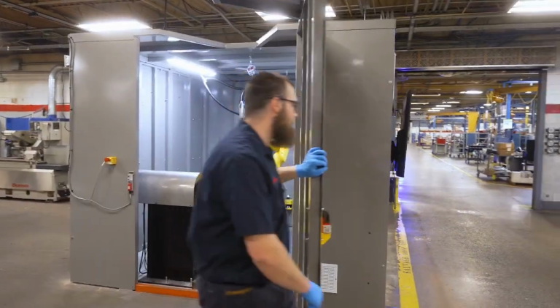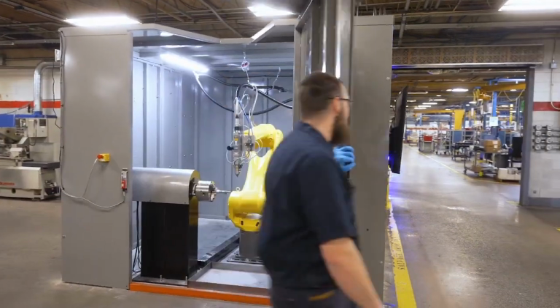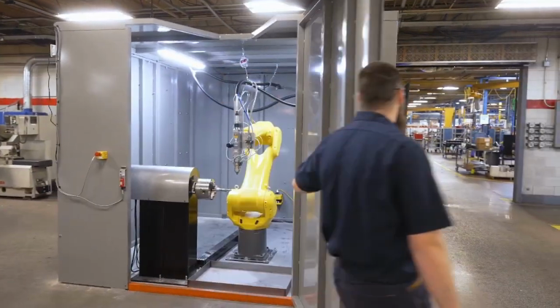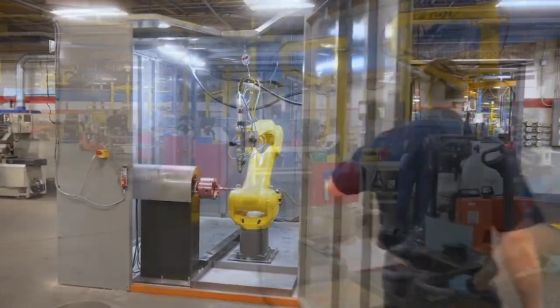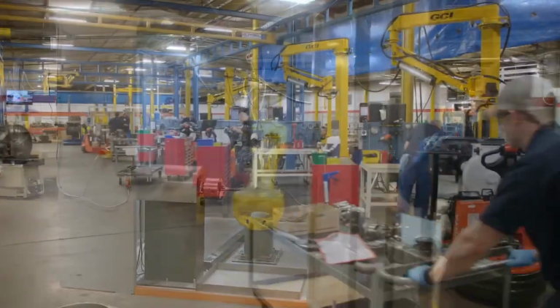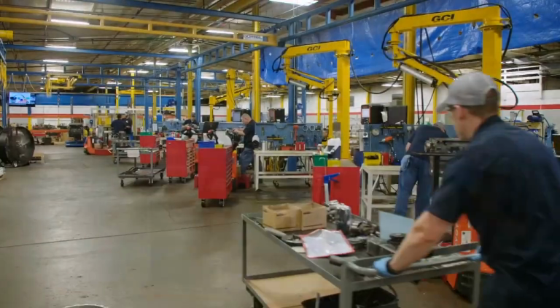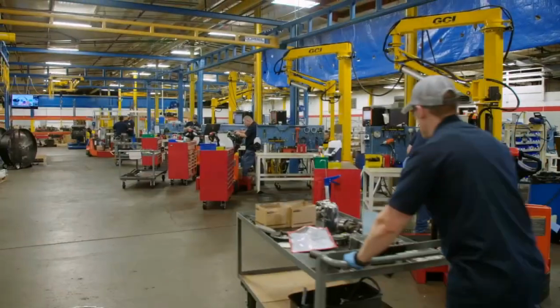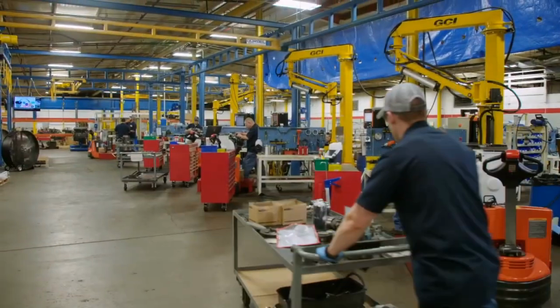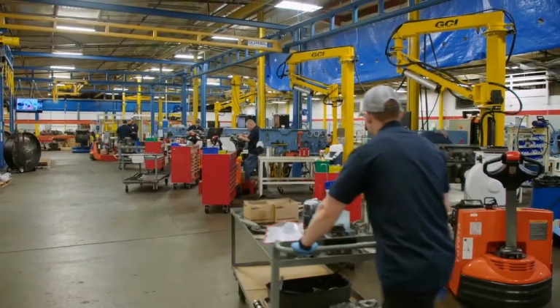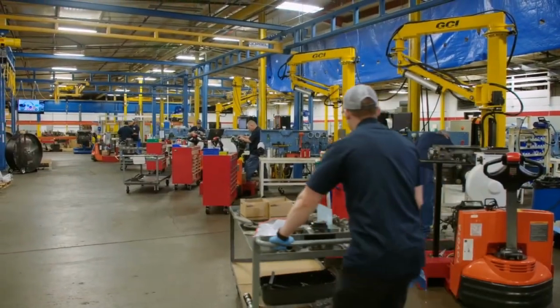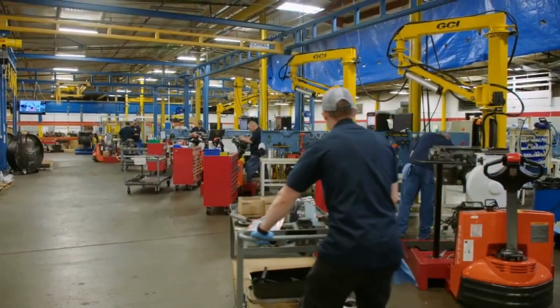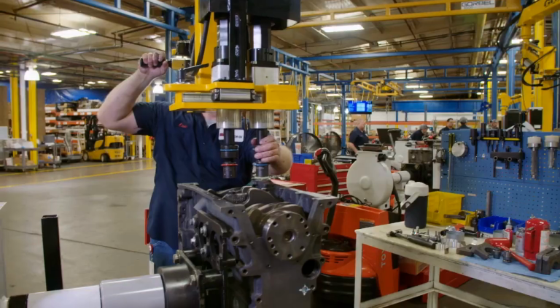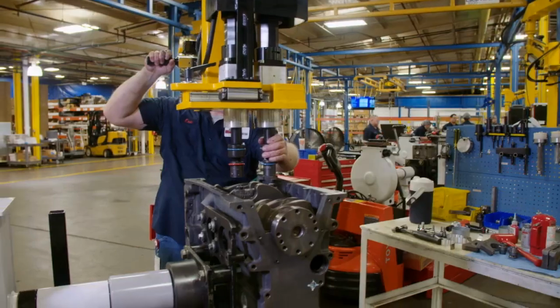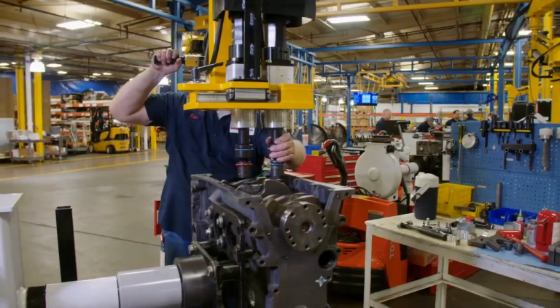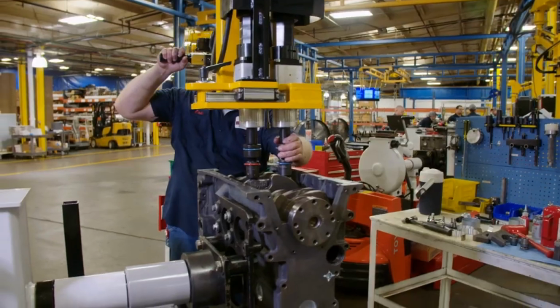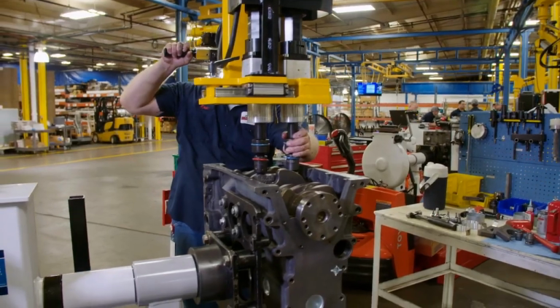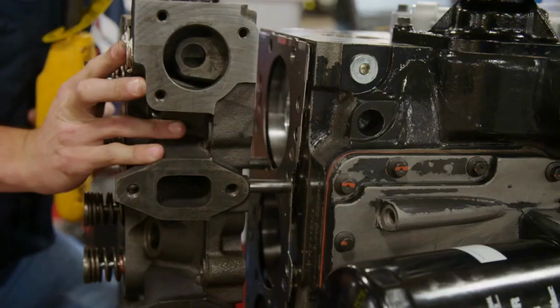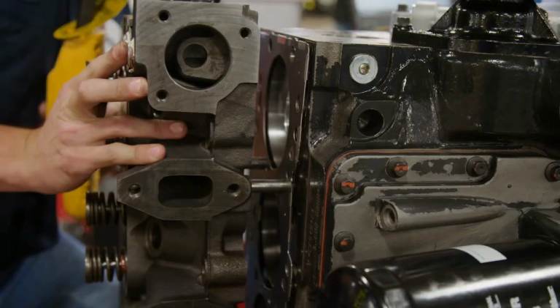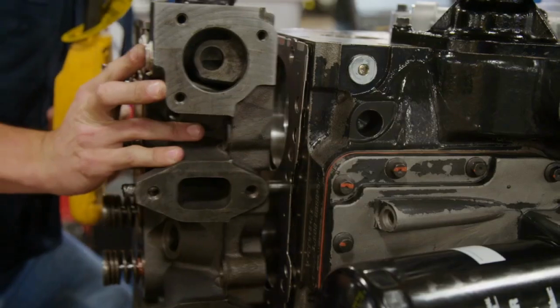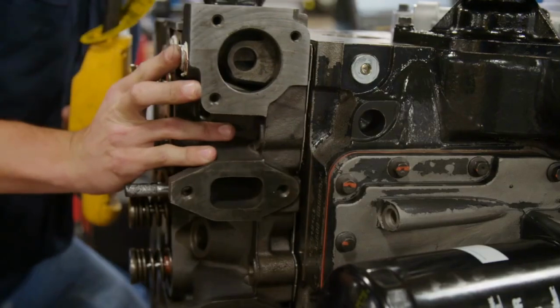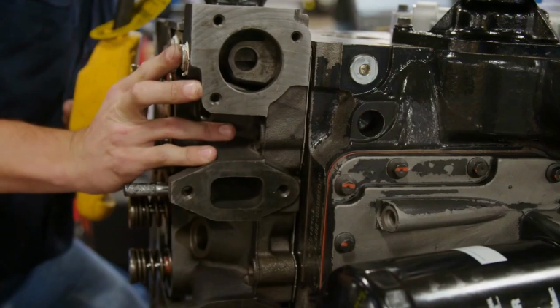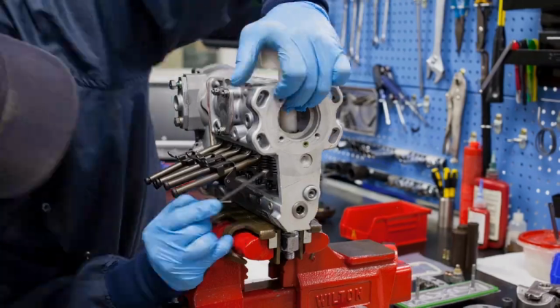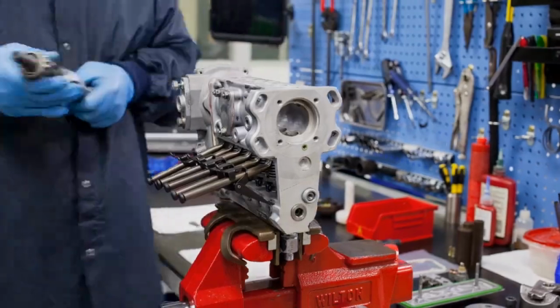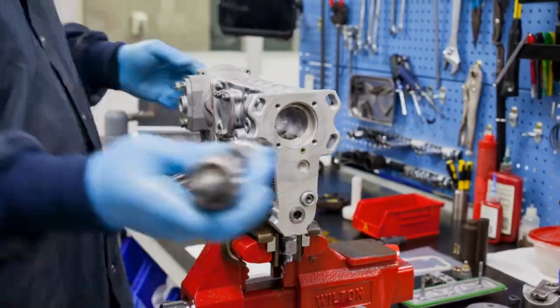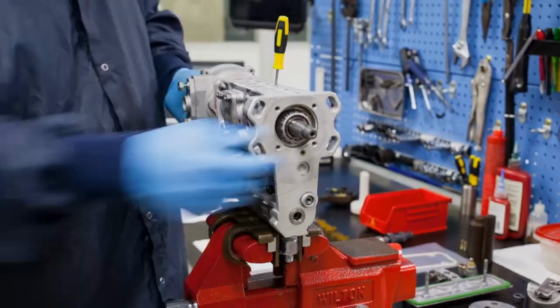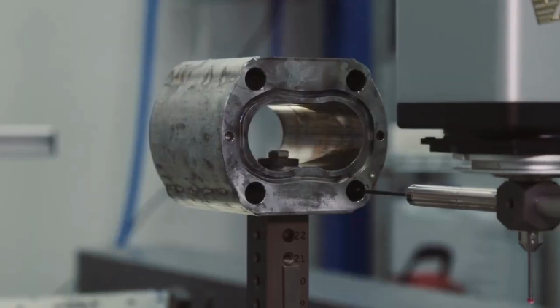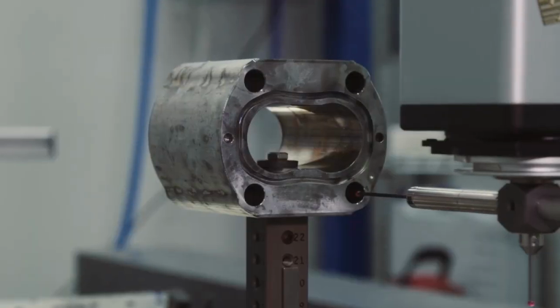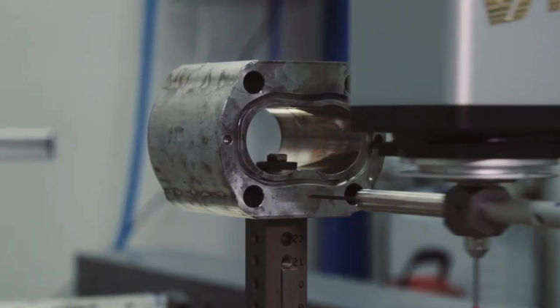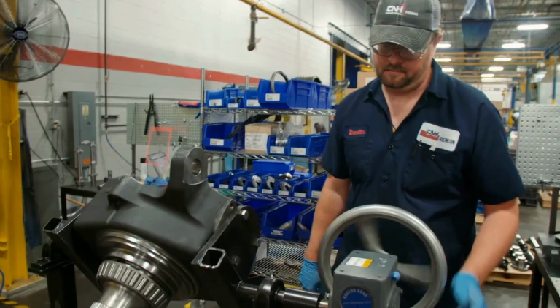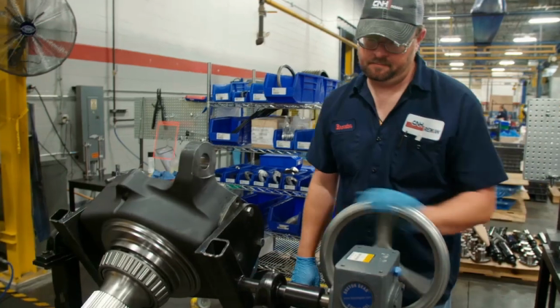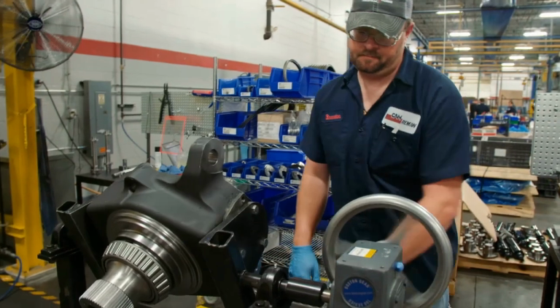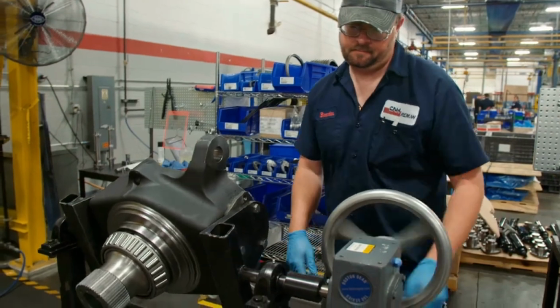This is applicable to virtually every product line that runs through the building — engines, fuel, hydraulics, and driveline.